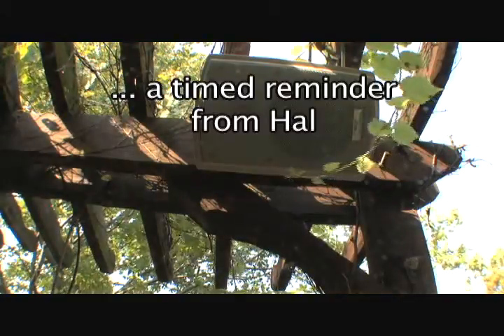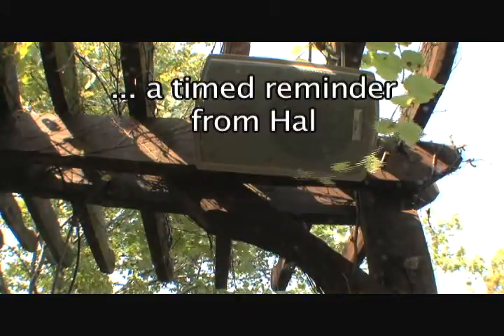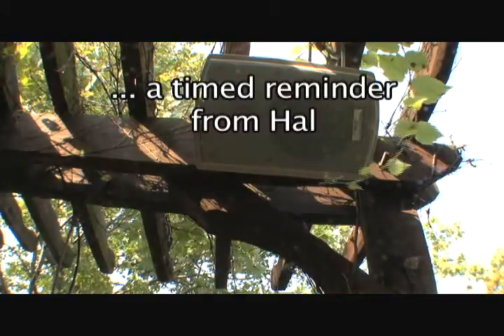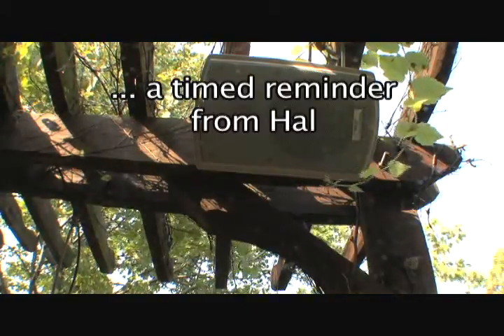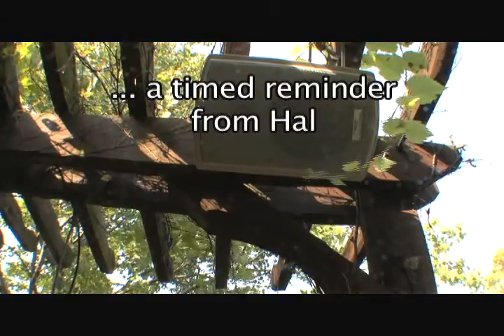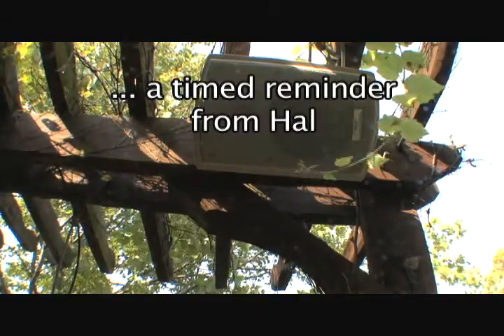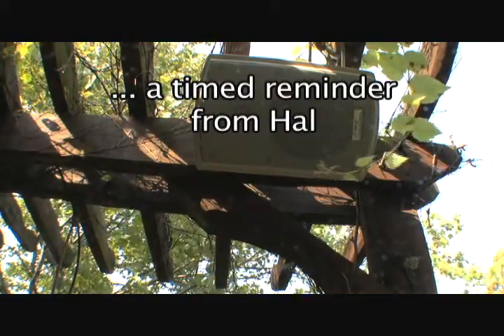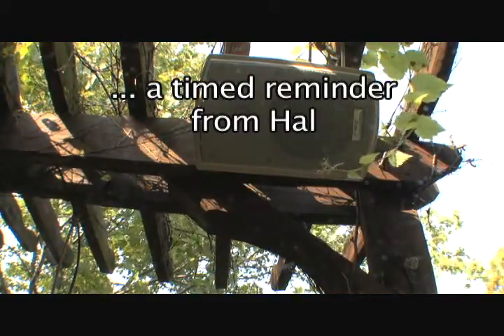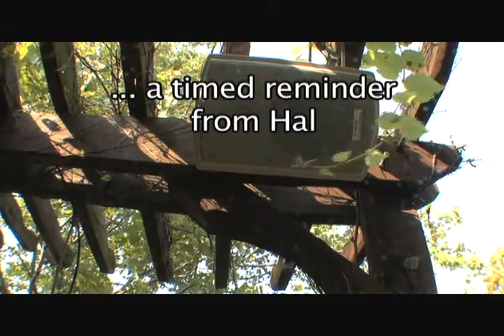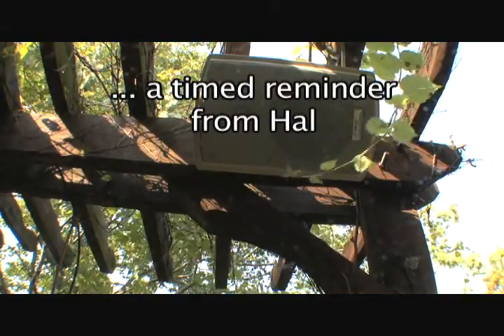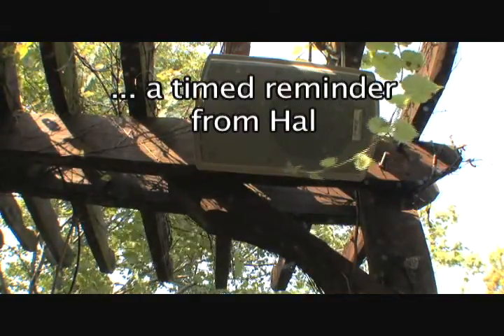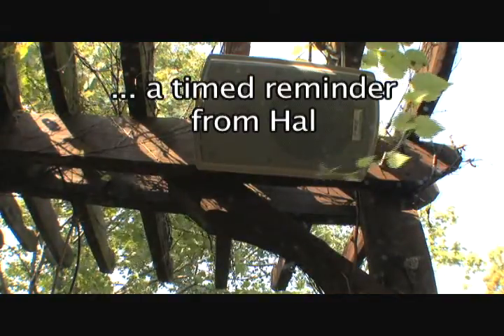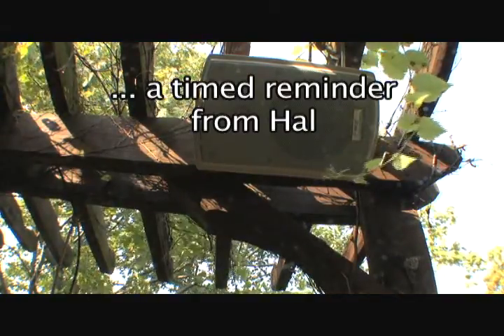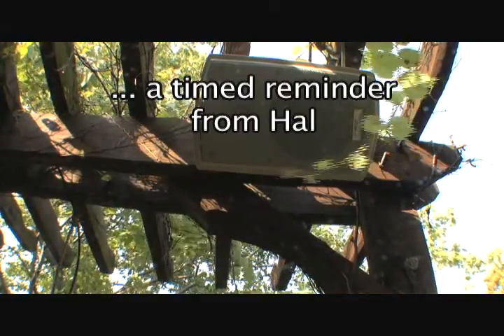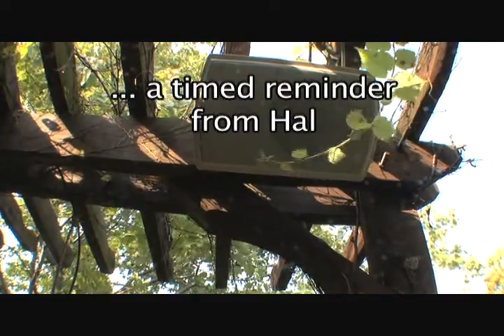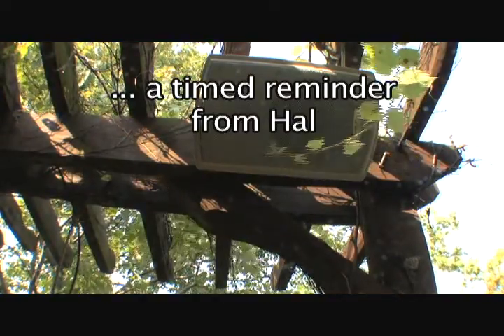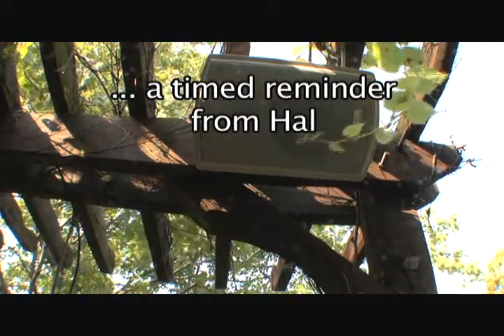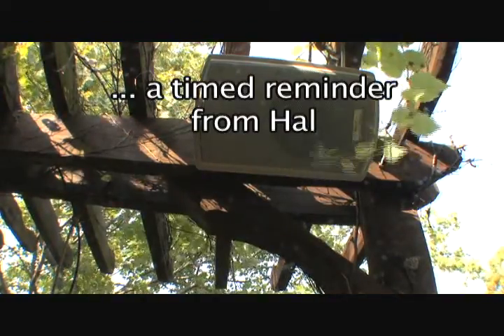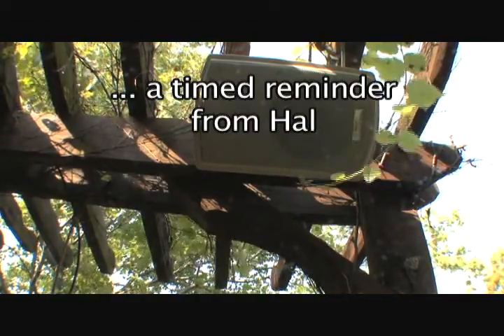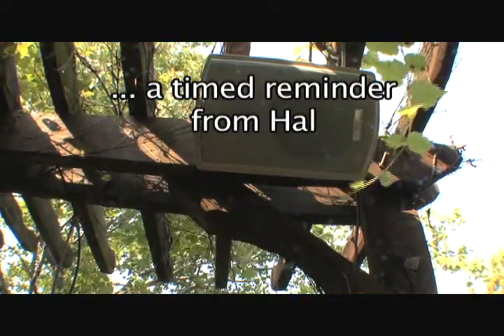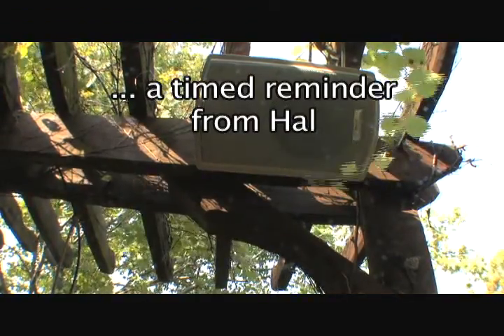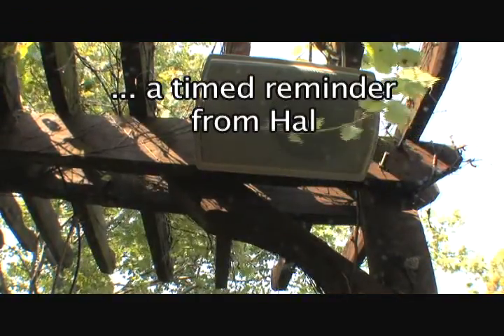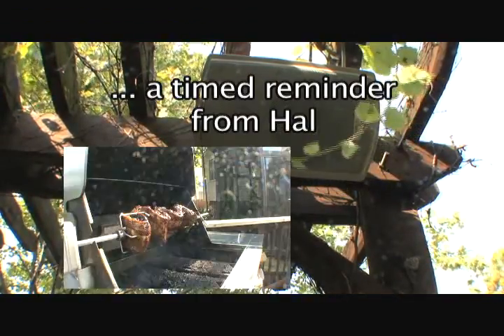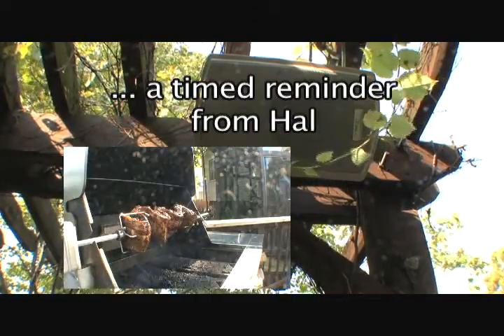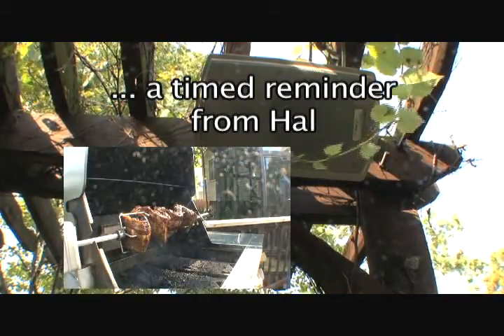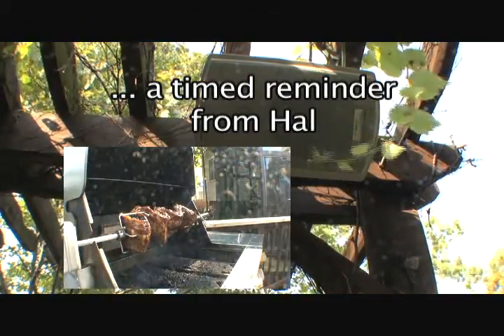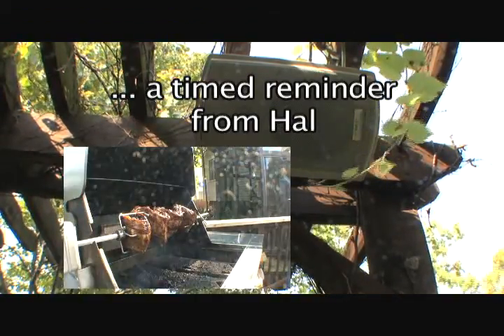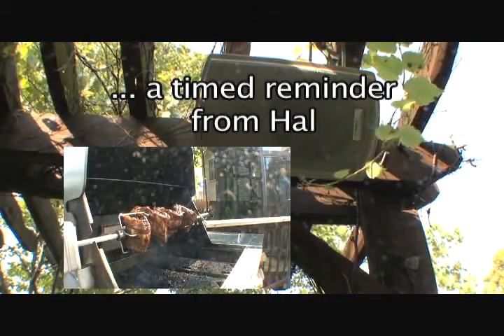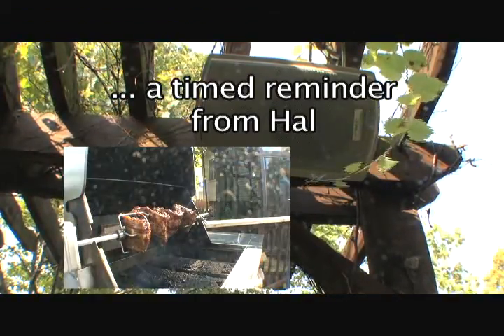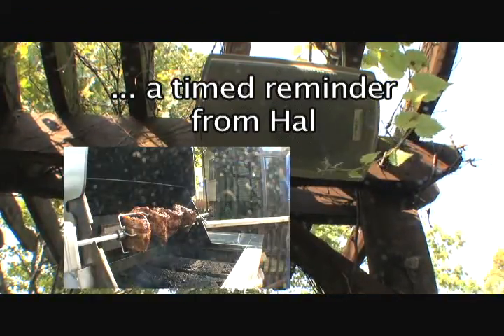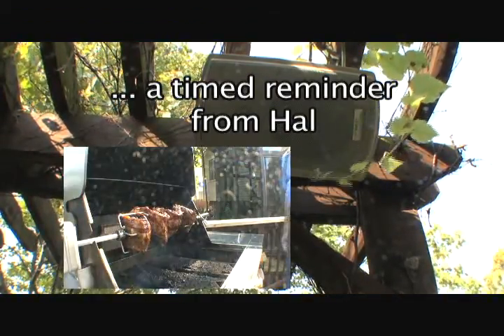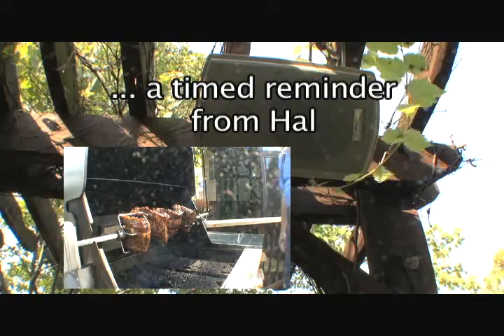"It's been 15 minutes. You might want to check out those ribs and see how they're doing."